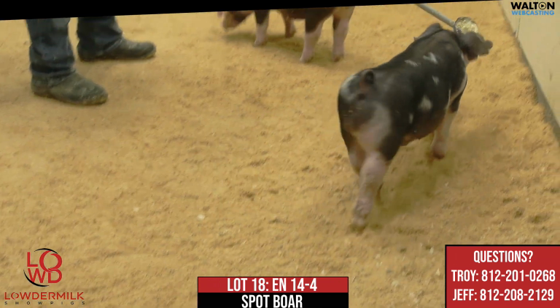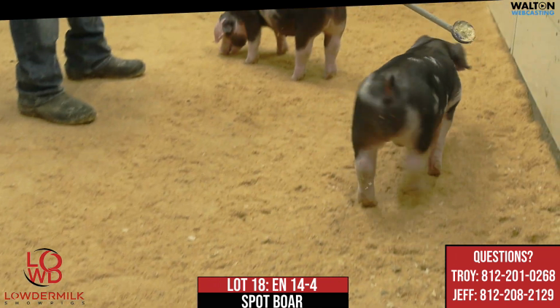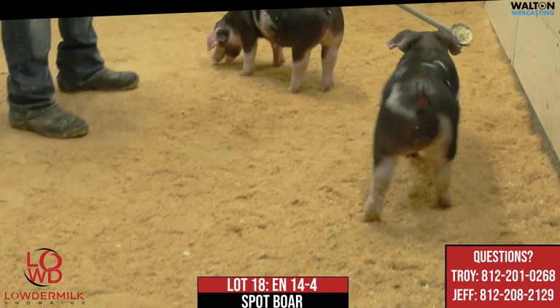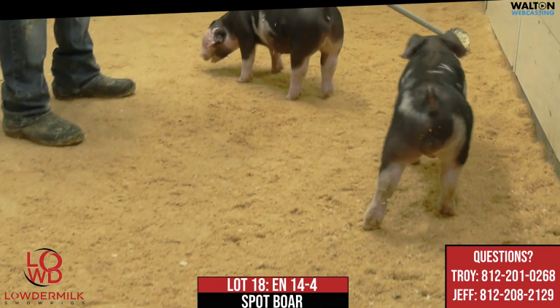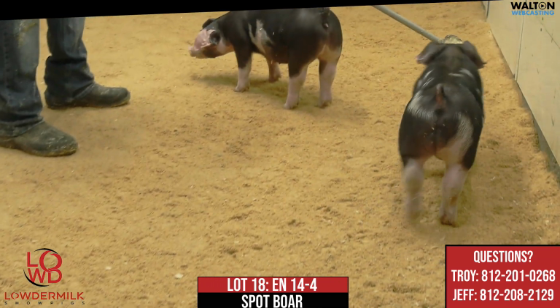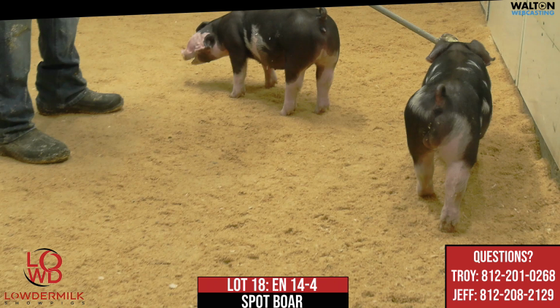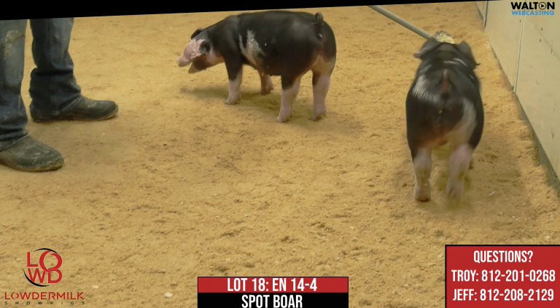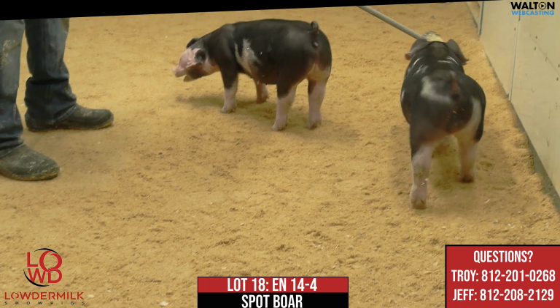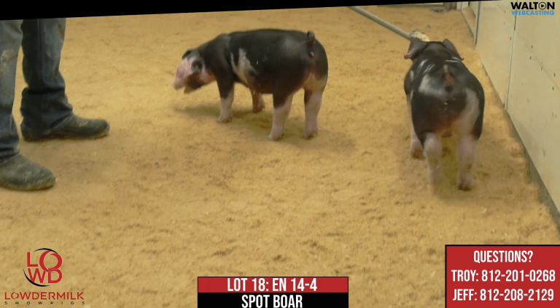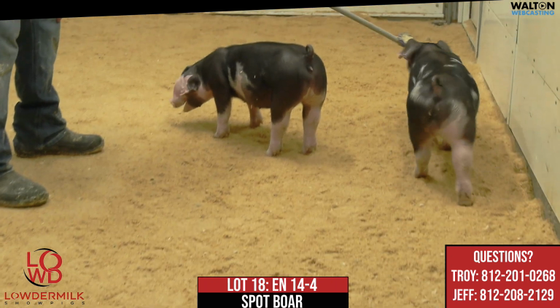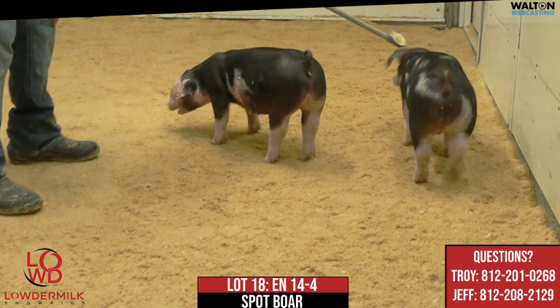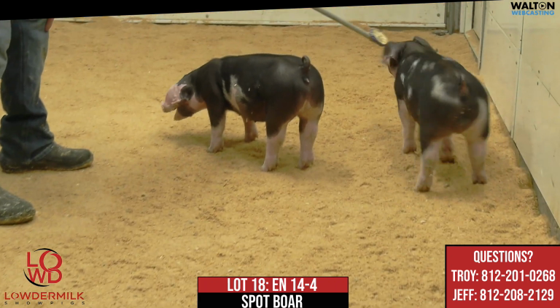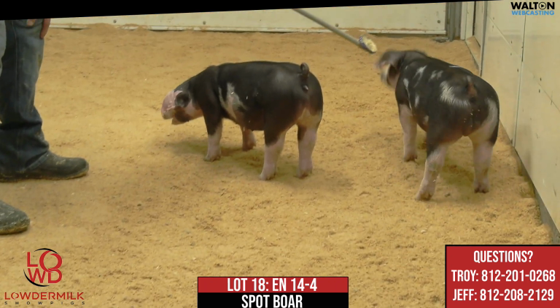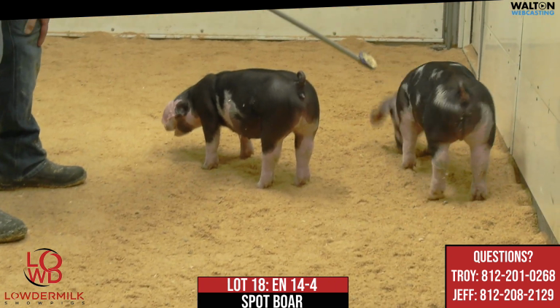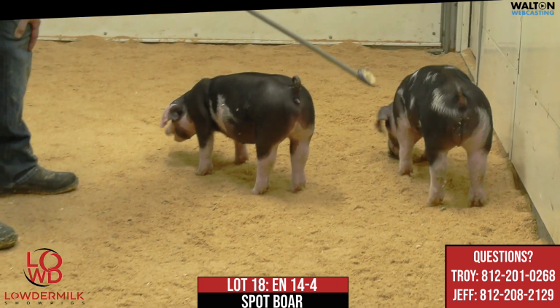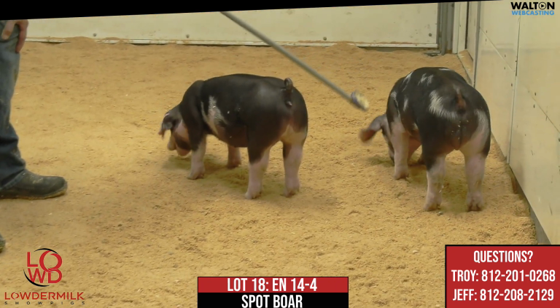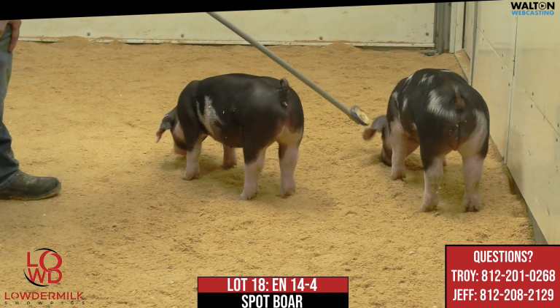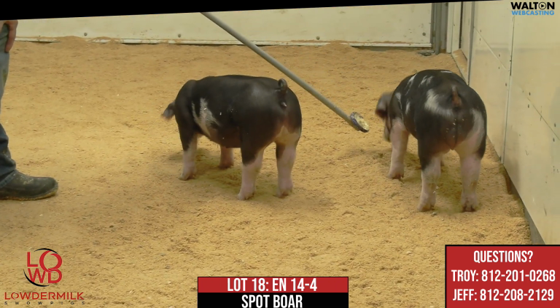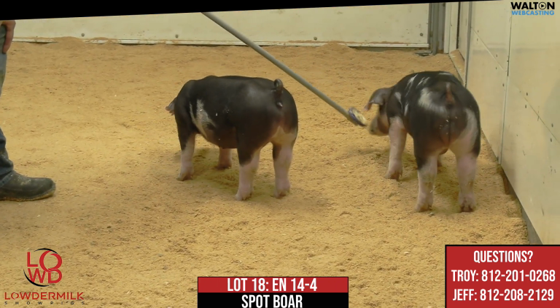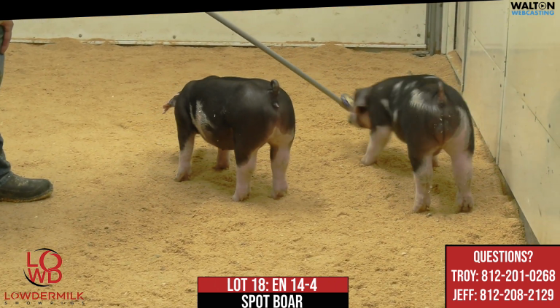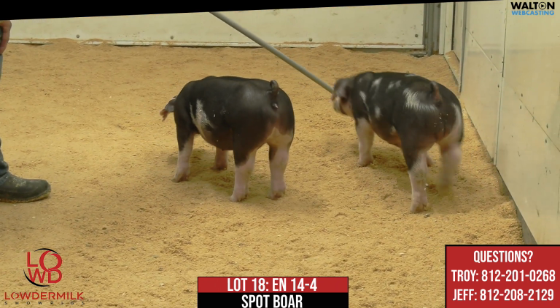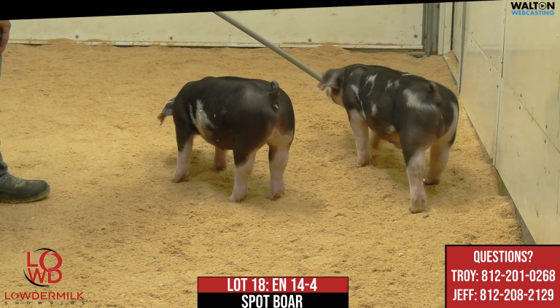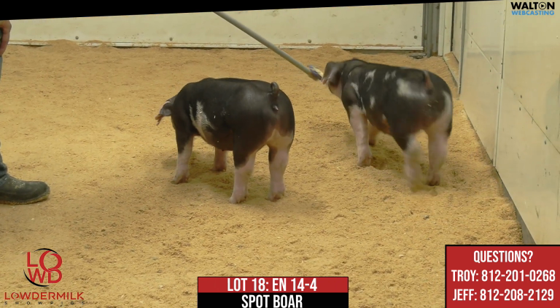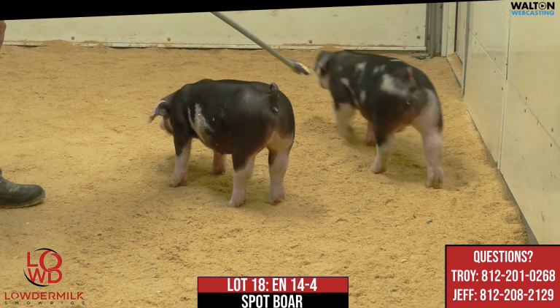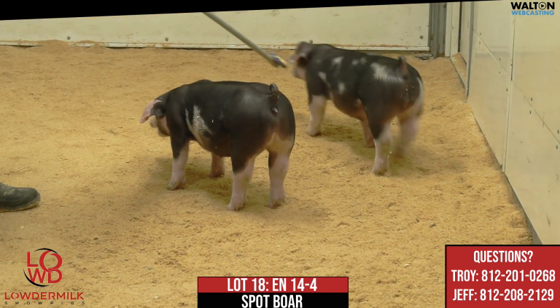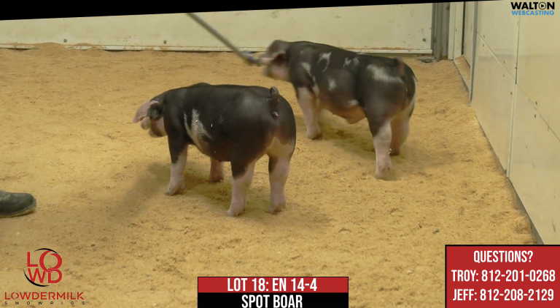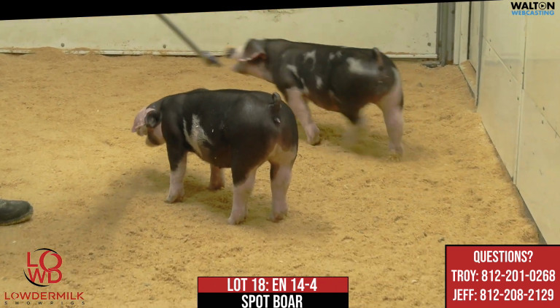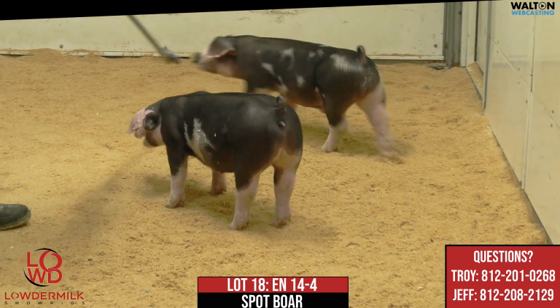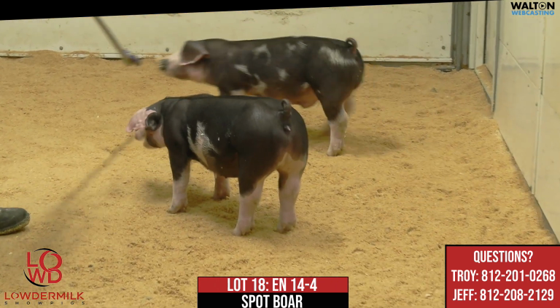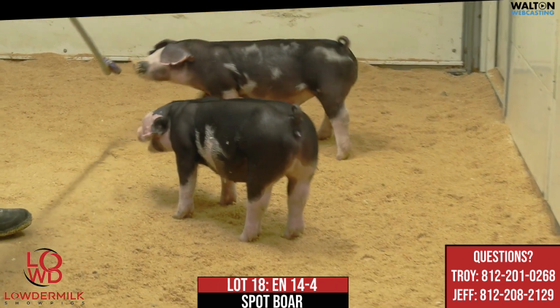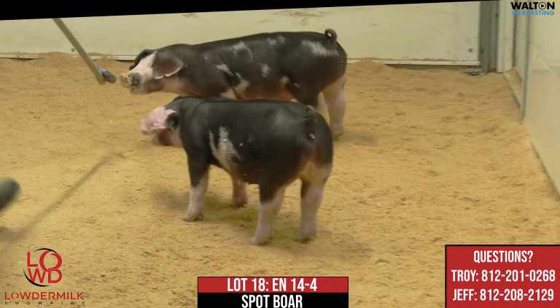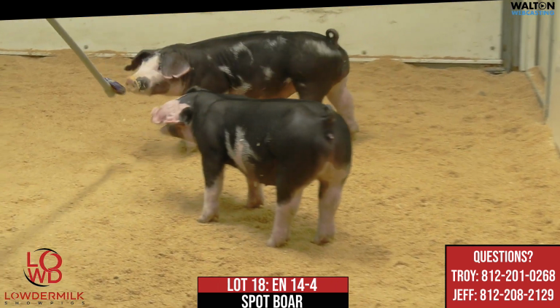This is 14-4, lot number 18, spot boar. He'd be a White Claw on 52-5, Loudmouth.